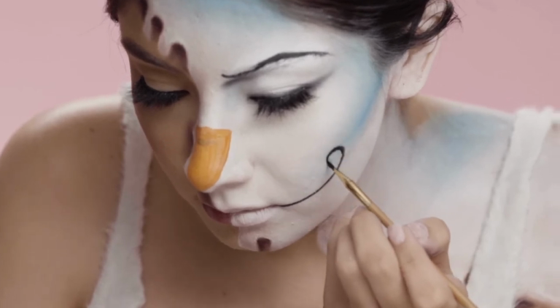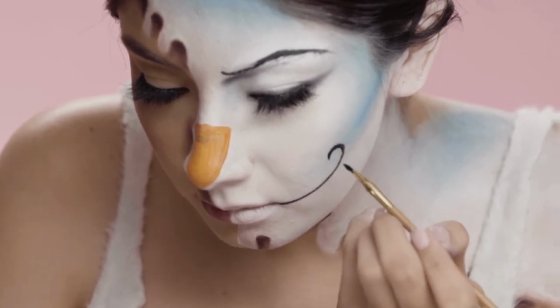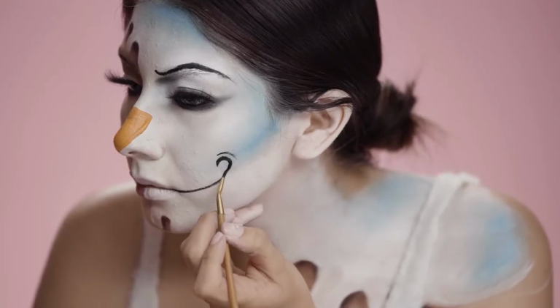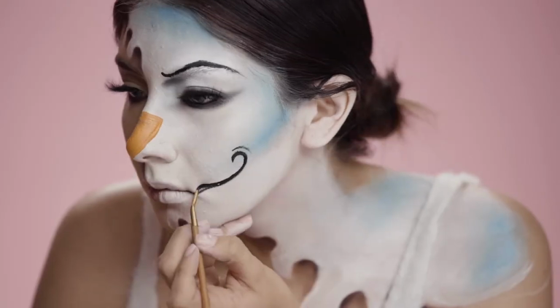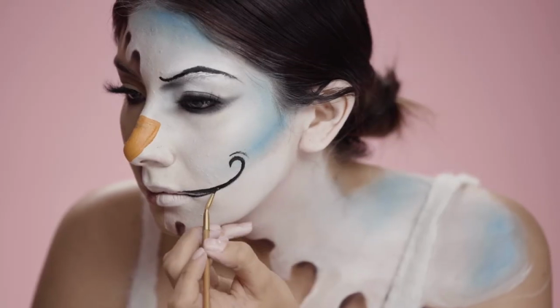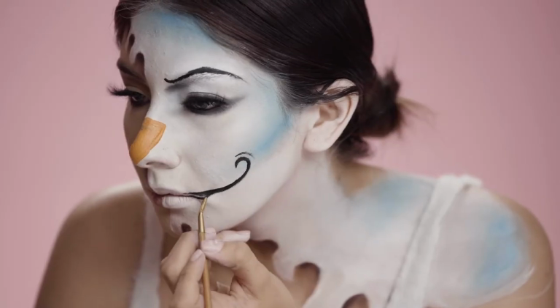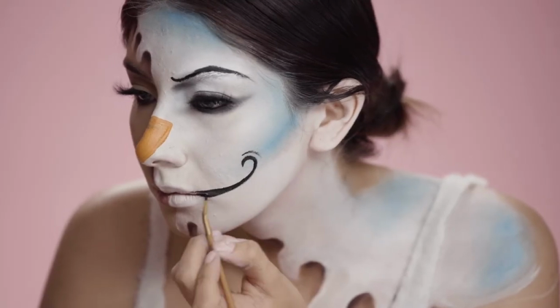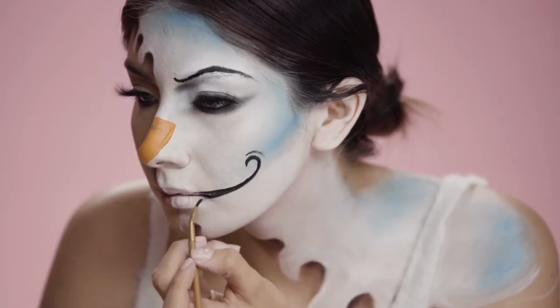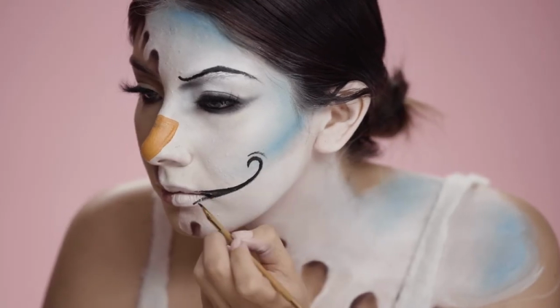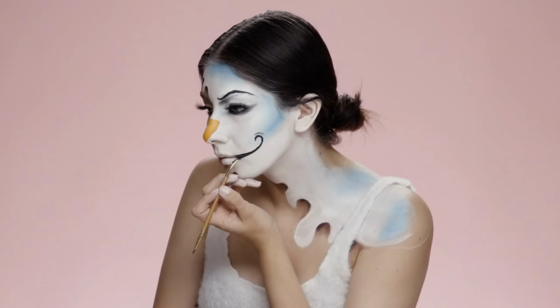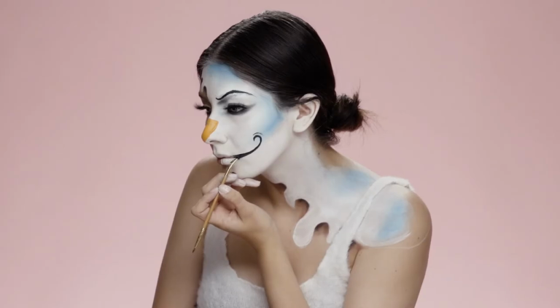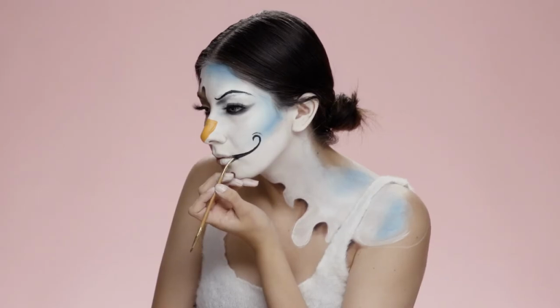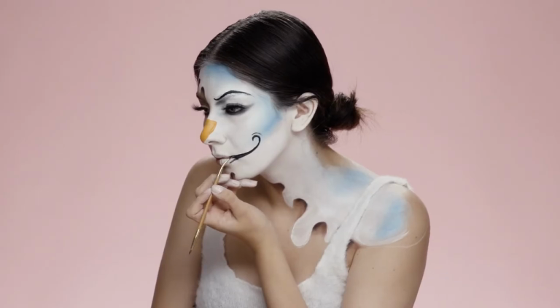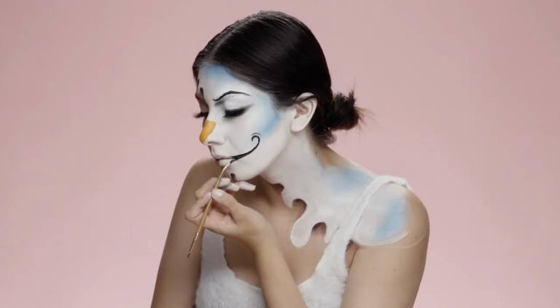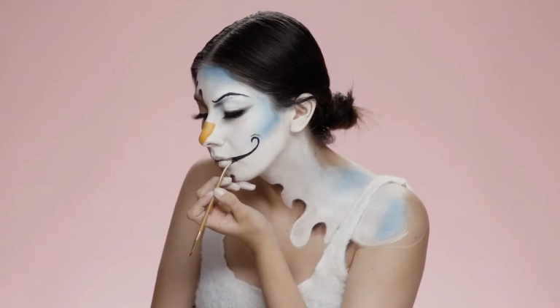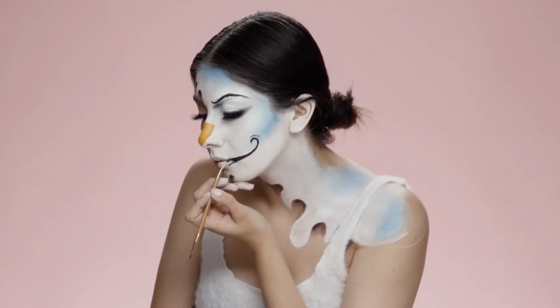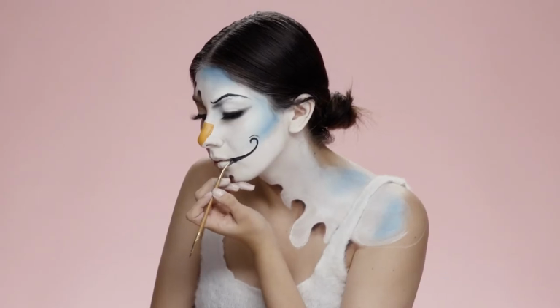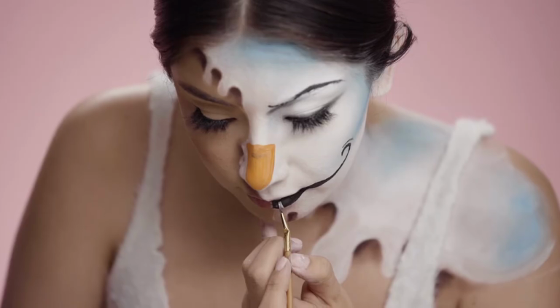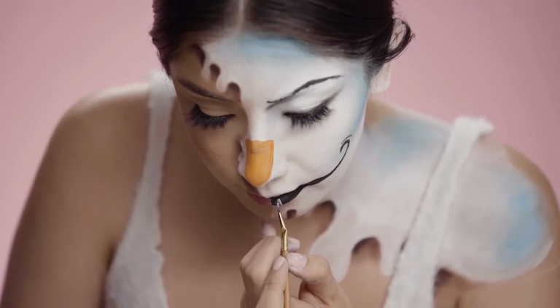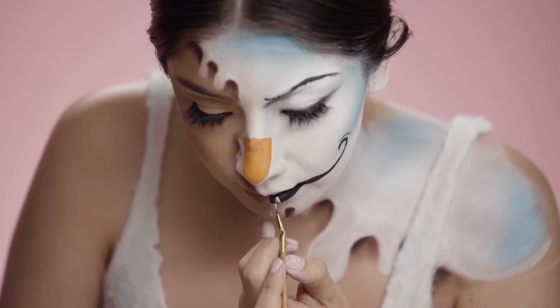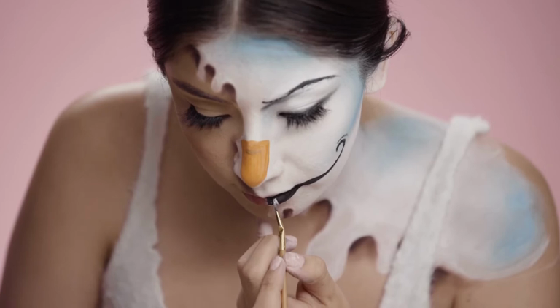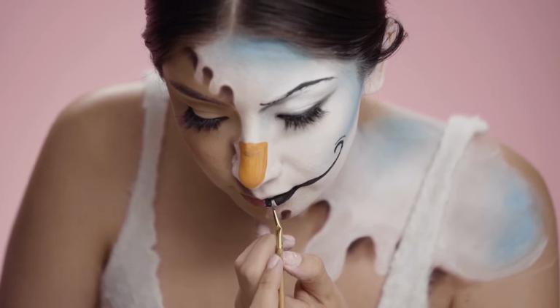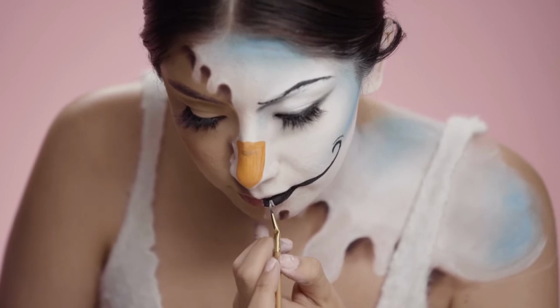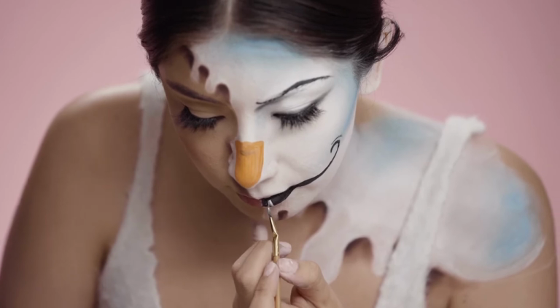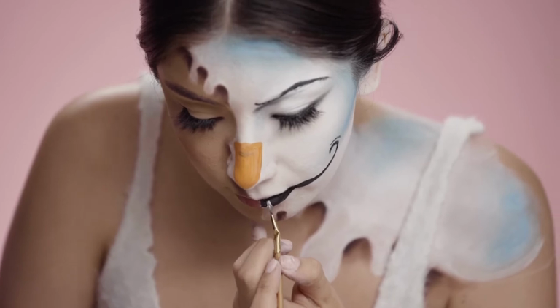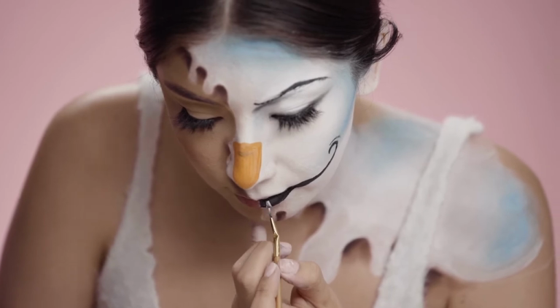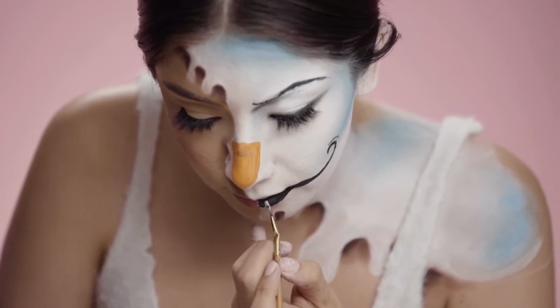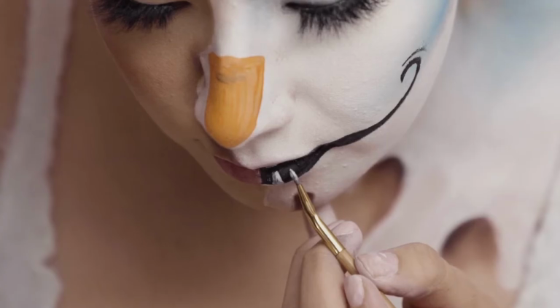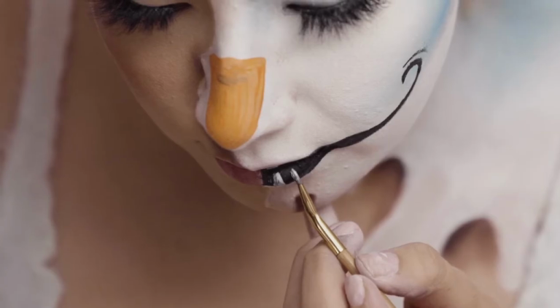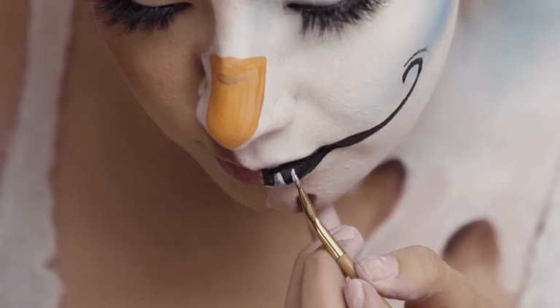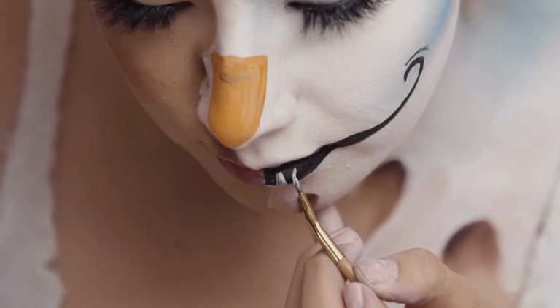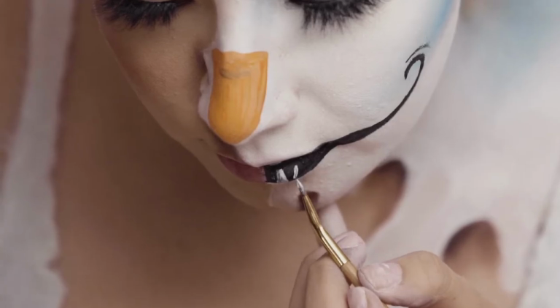For the mouth, I went back in with the black paint and curved the smile, then added some teeth using white eyeliner.